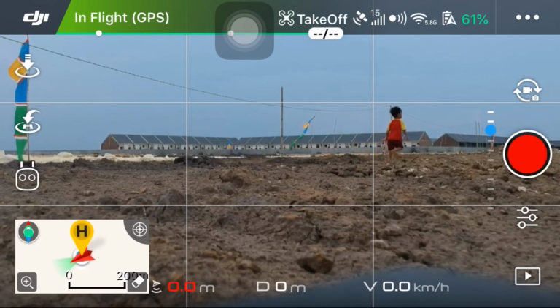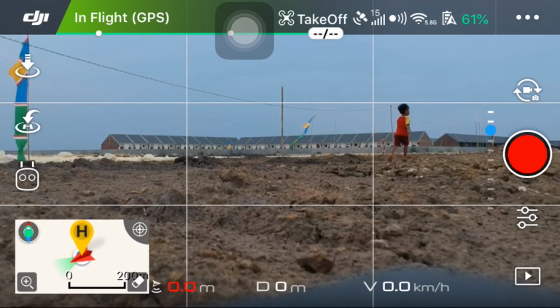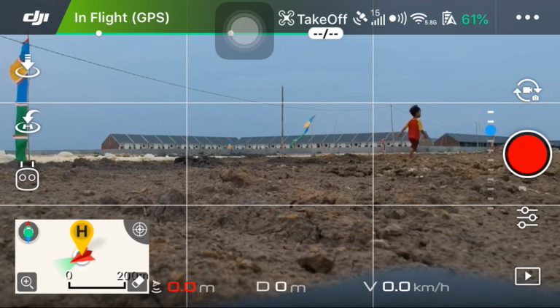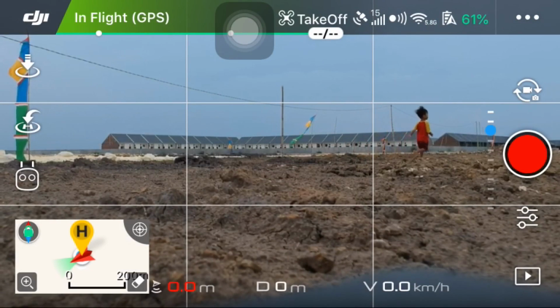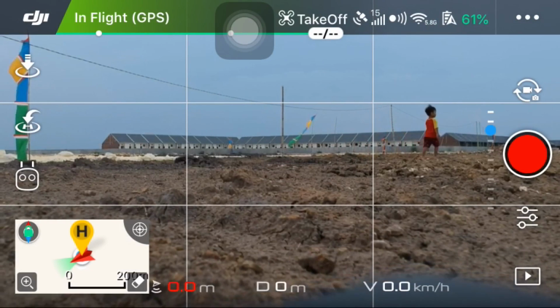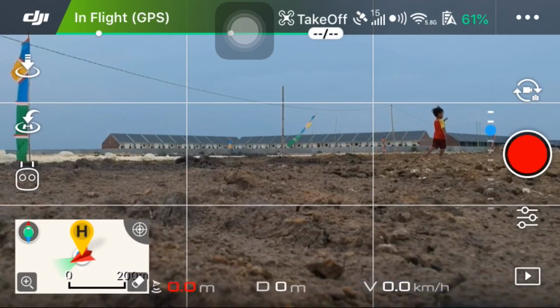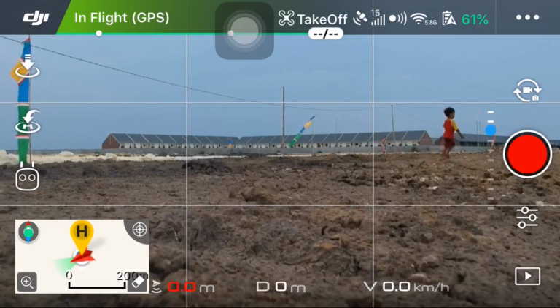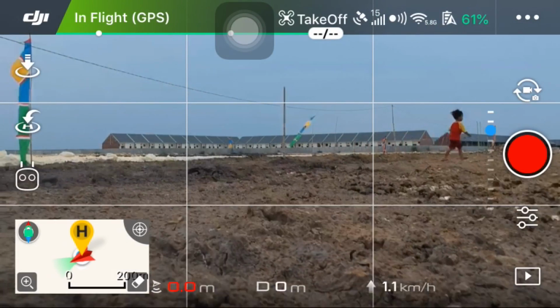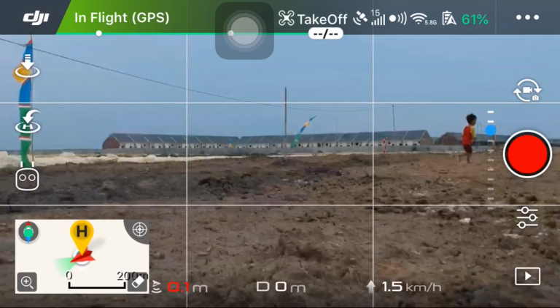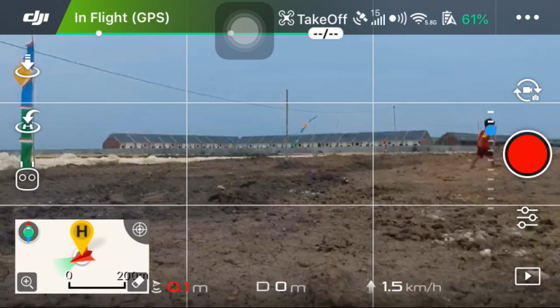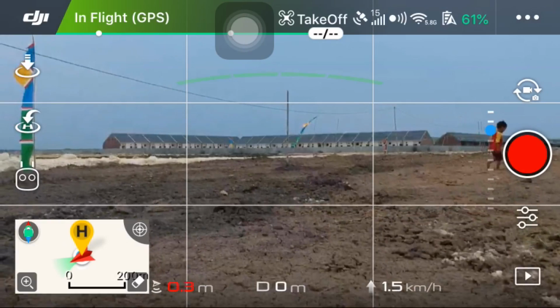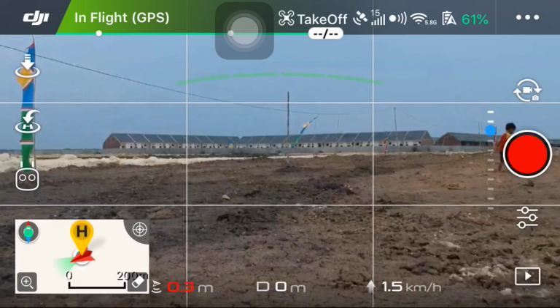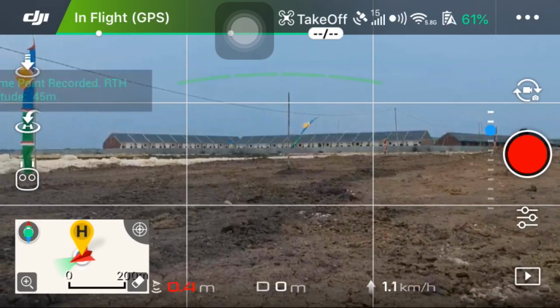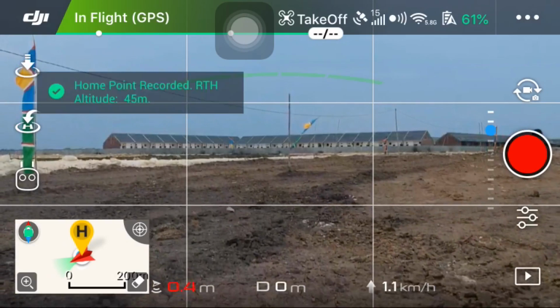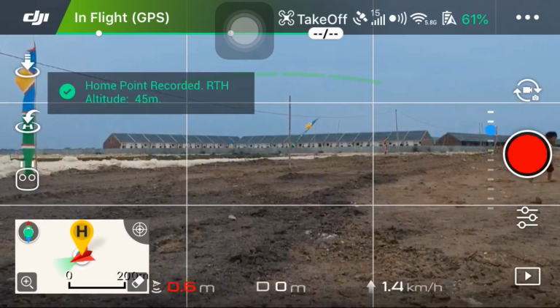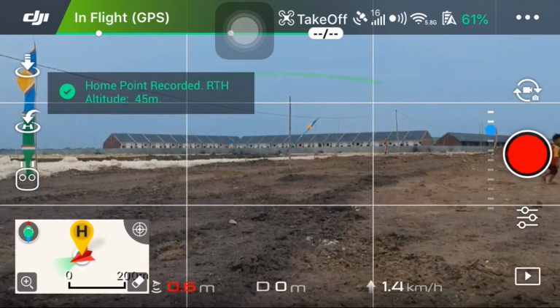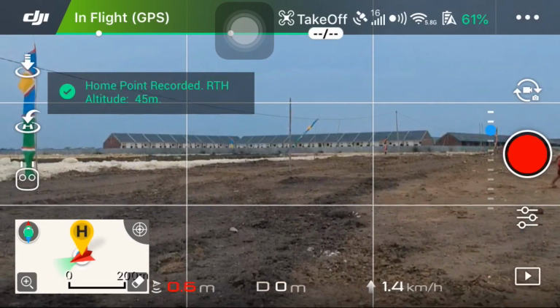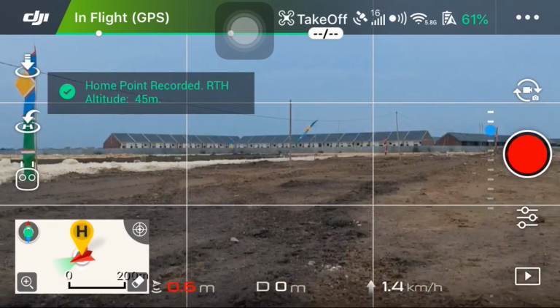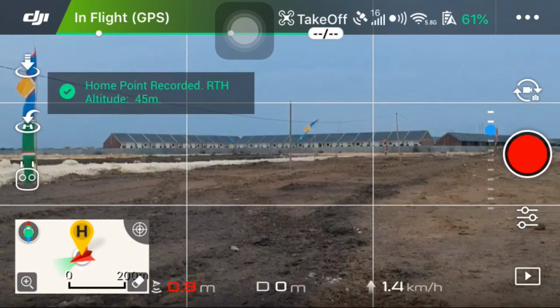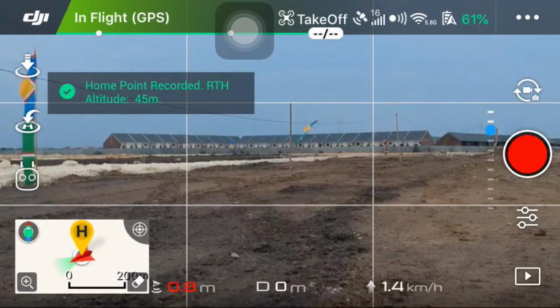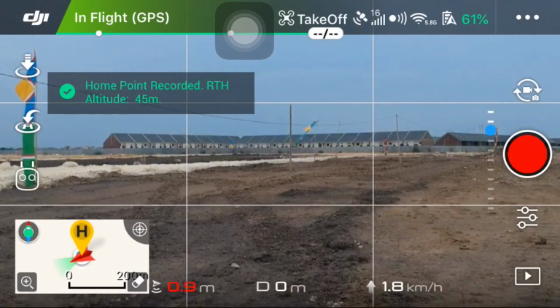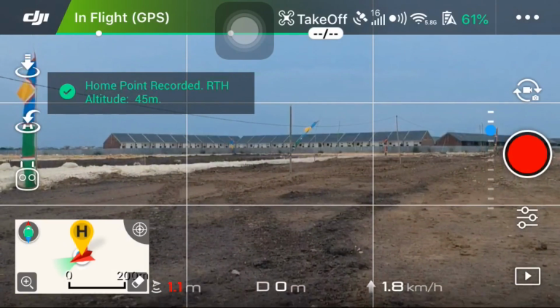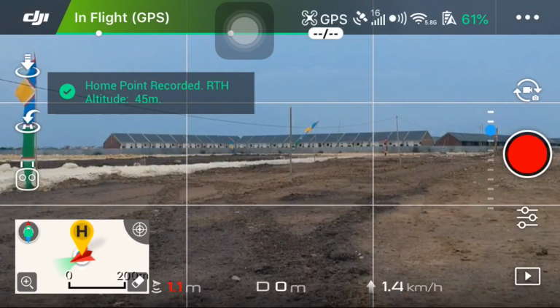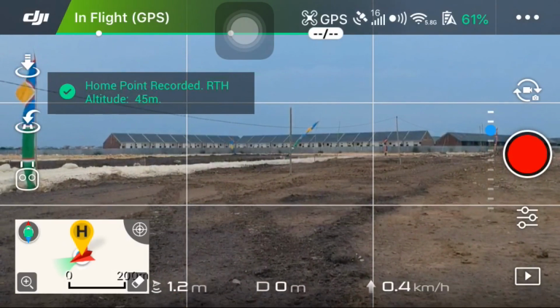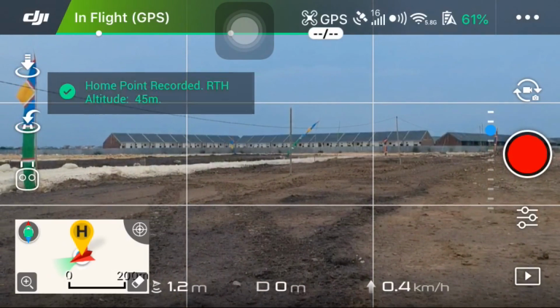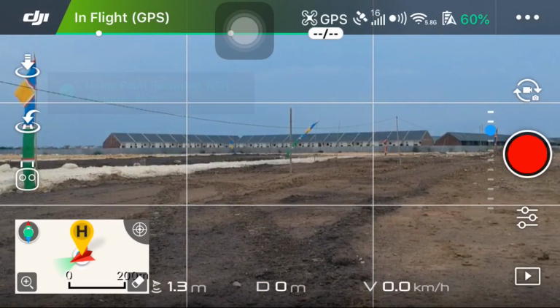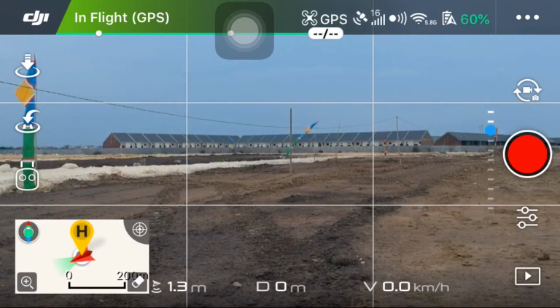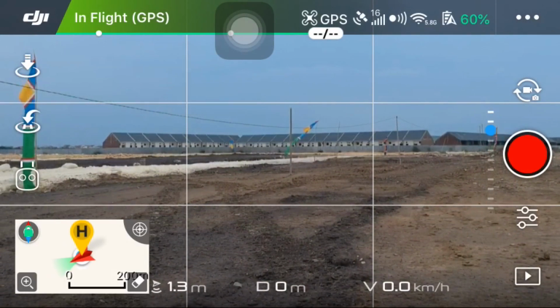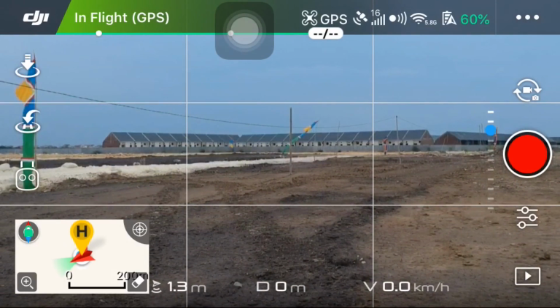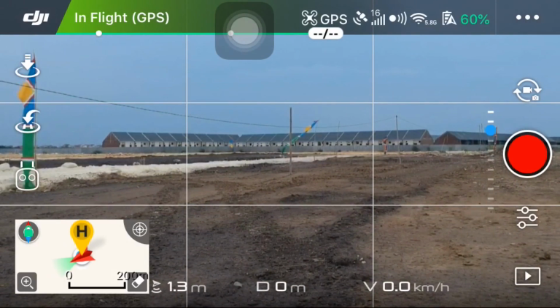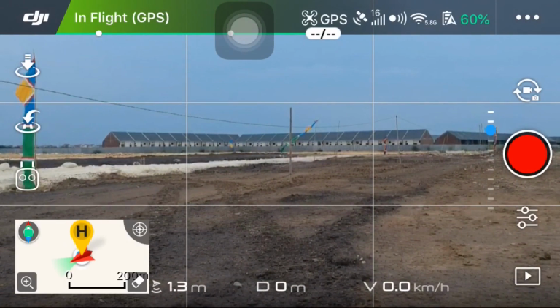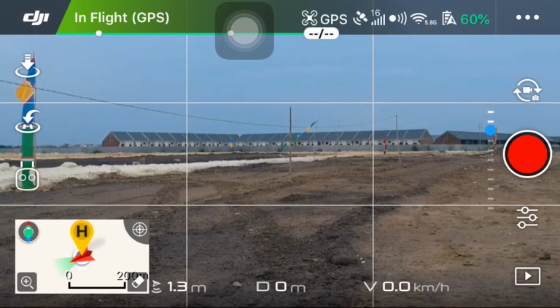Take off. The home point has been updated, please check it on the map.